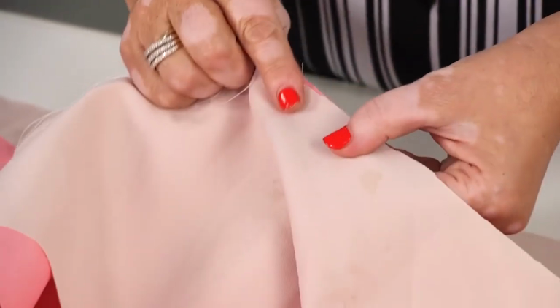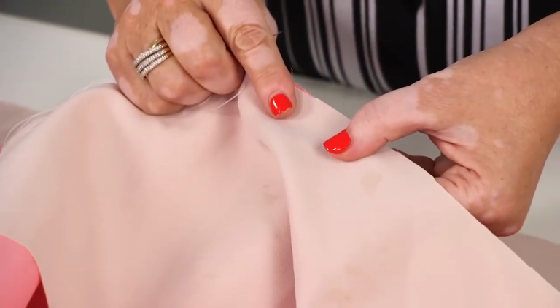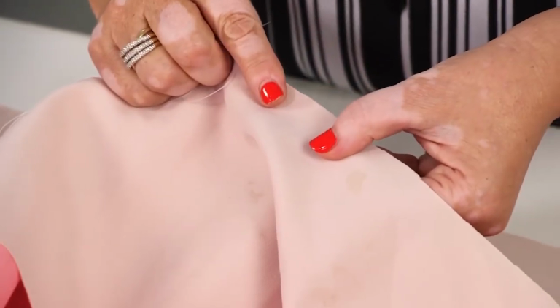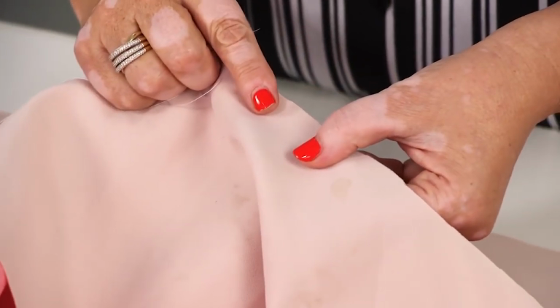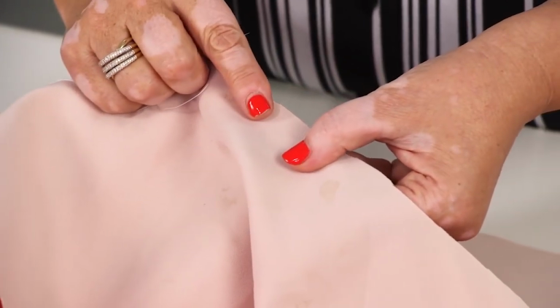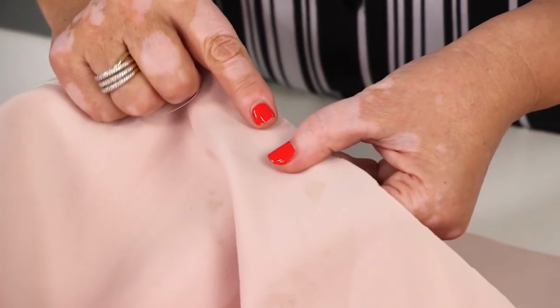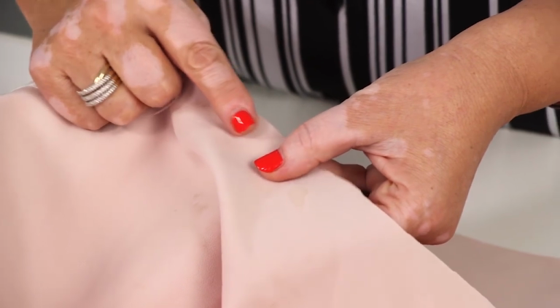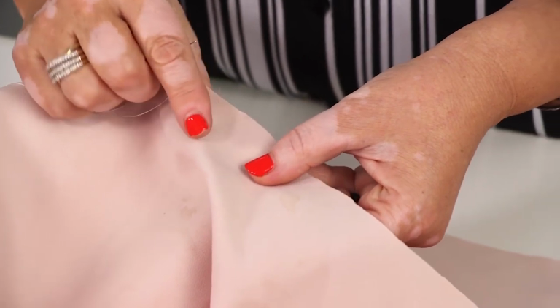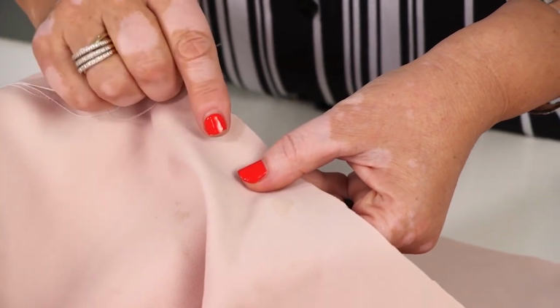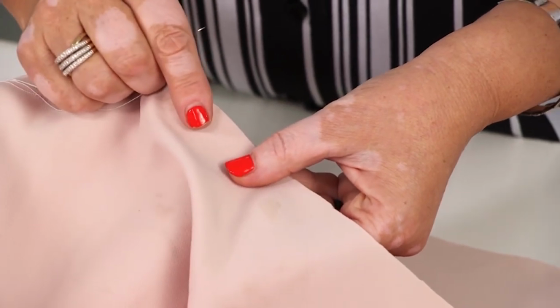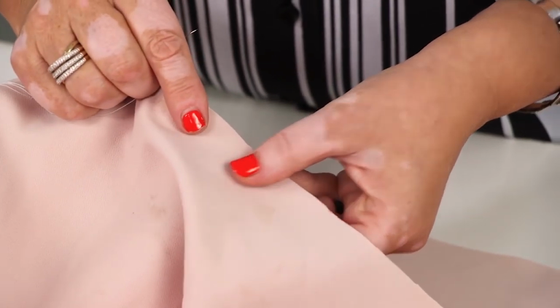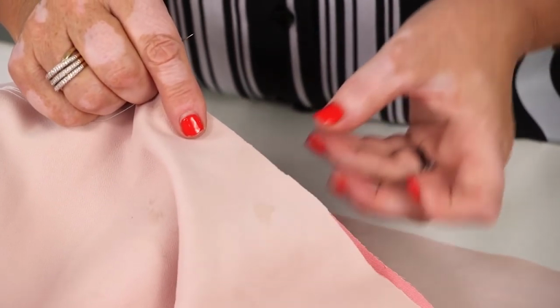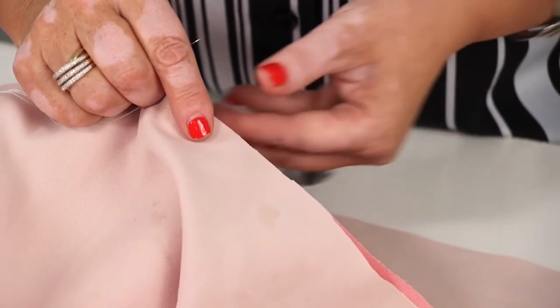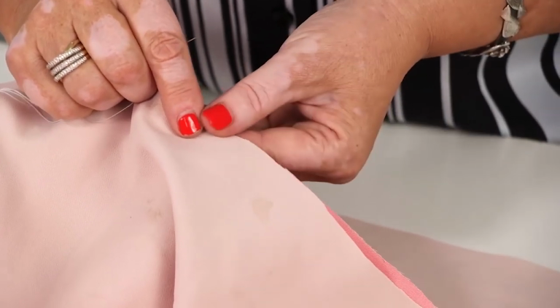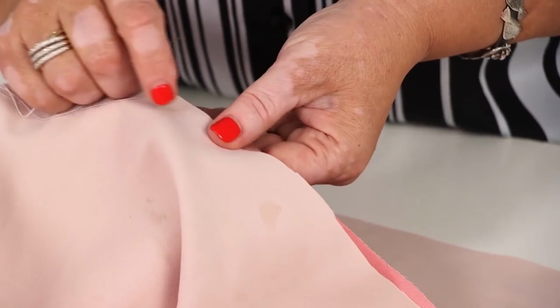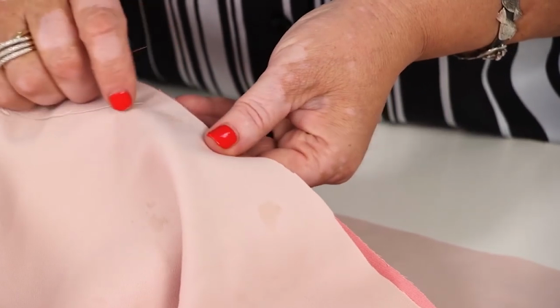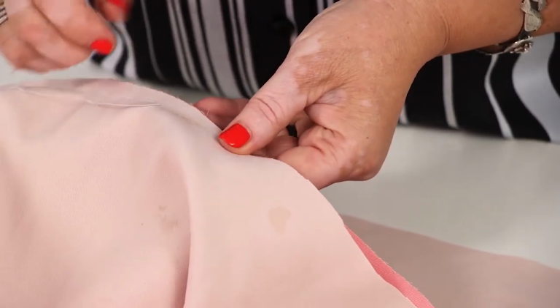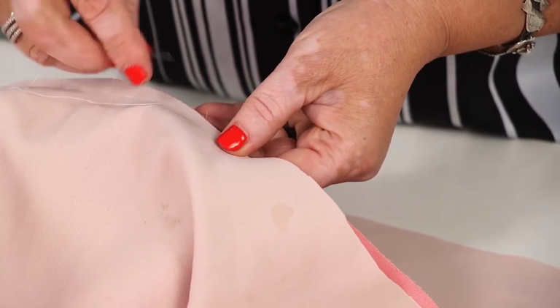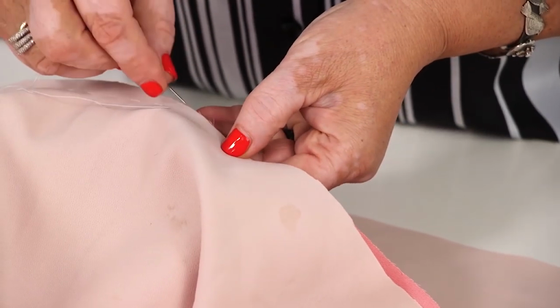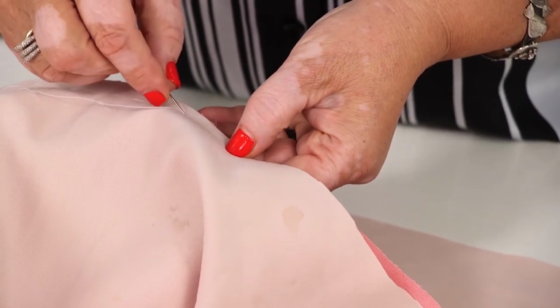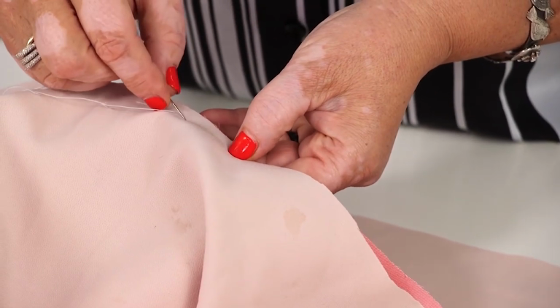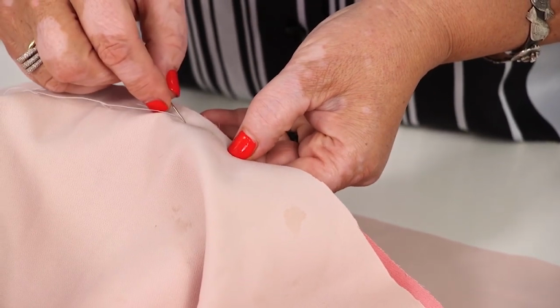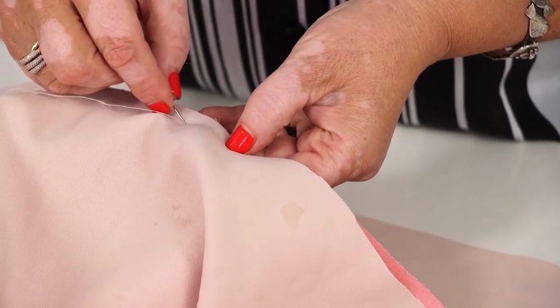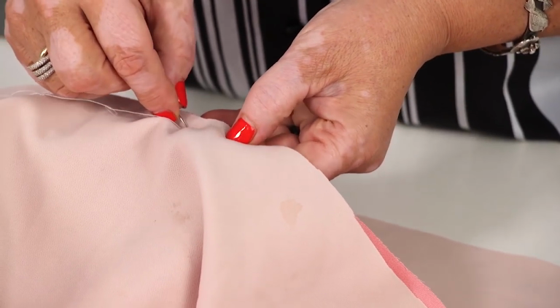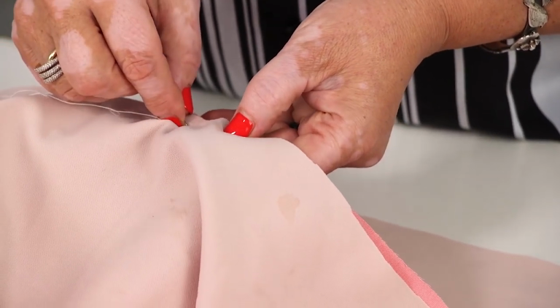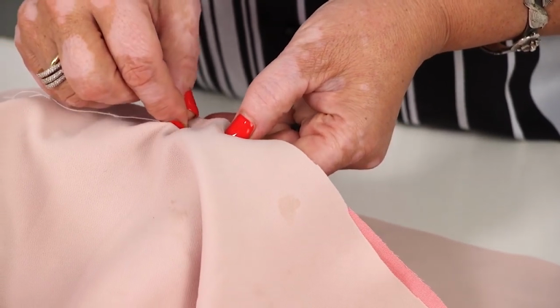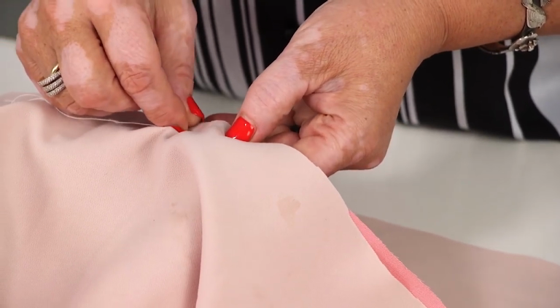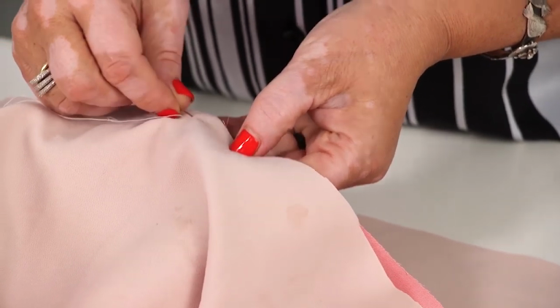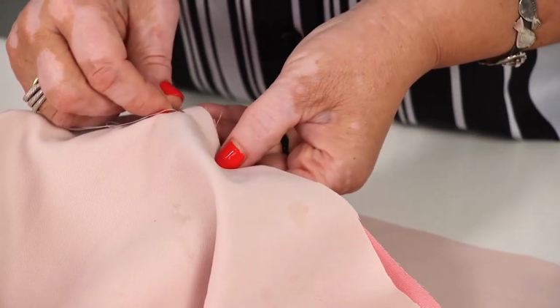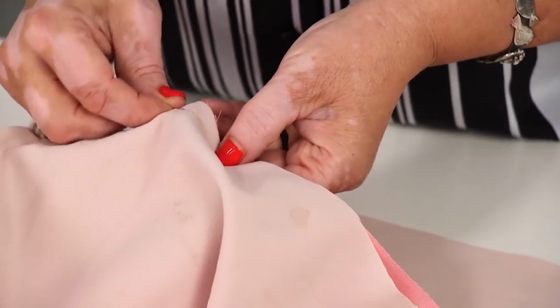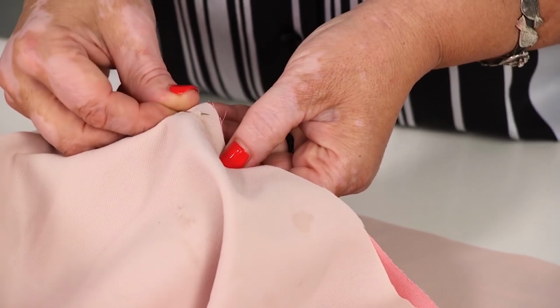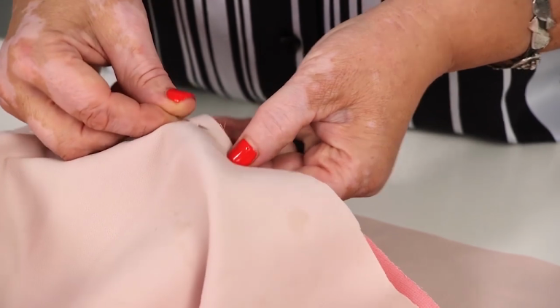I've almost passed the dangerous part. It will be easier to tack the seam down from this point.